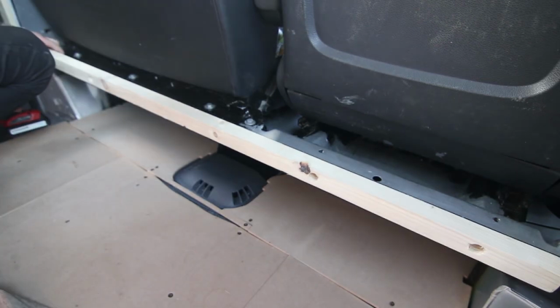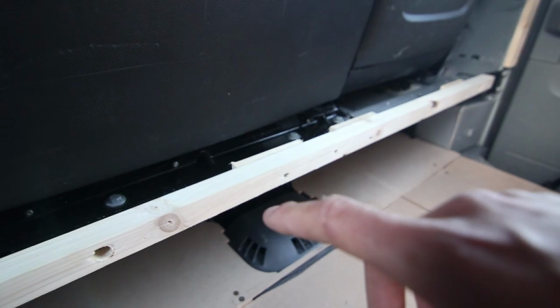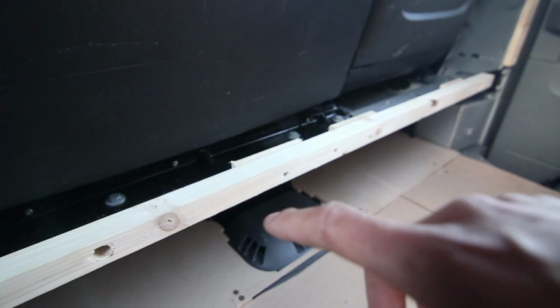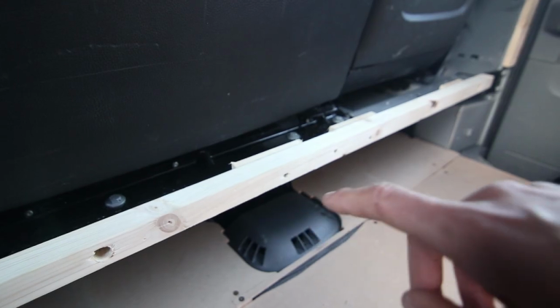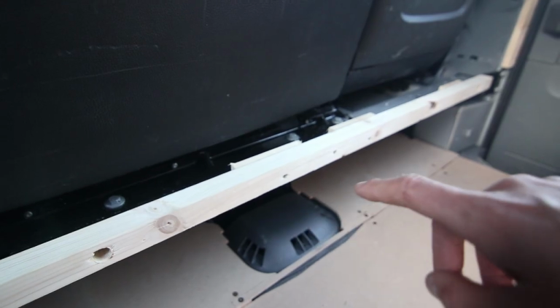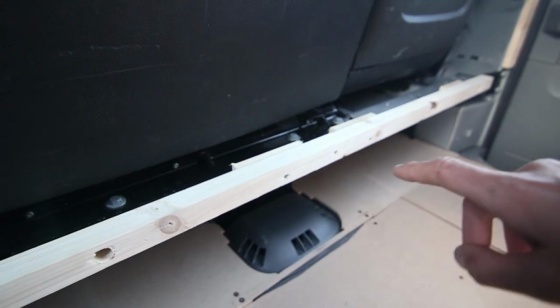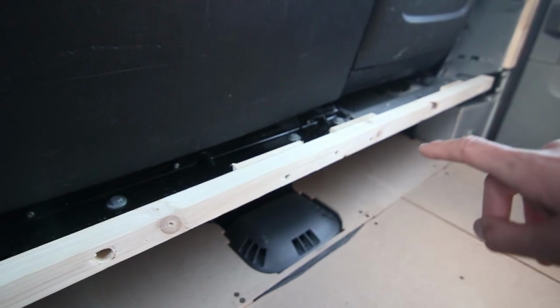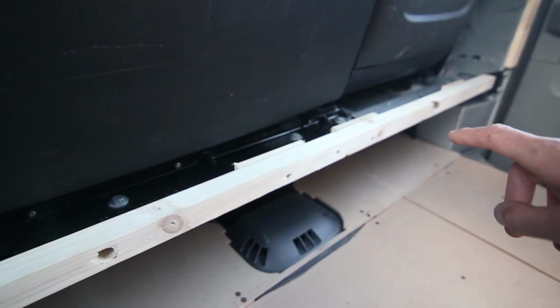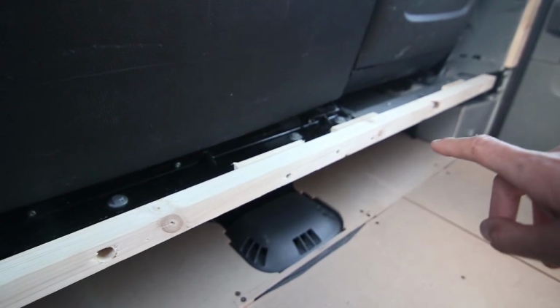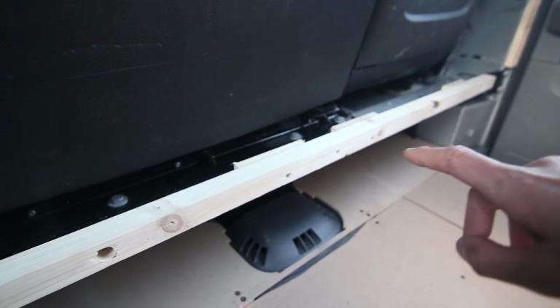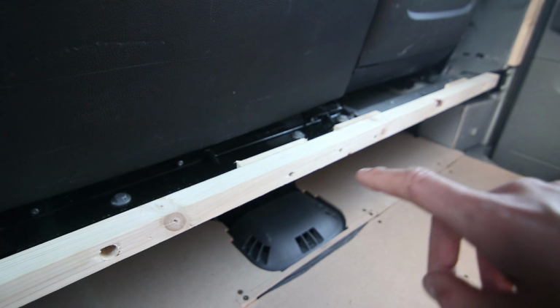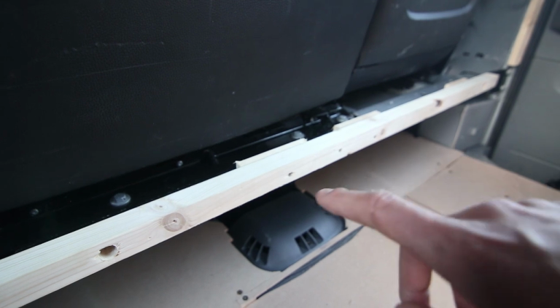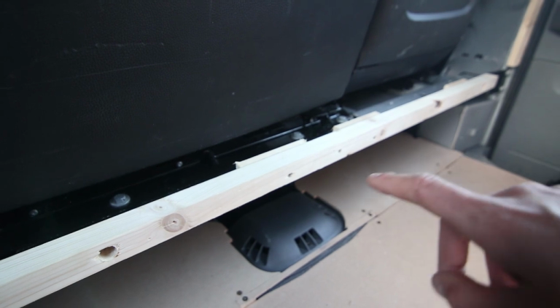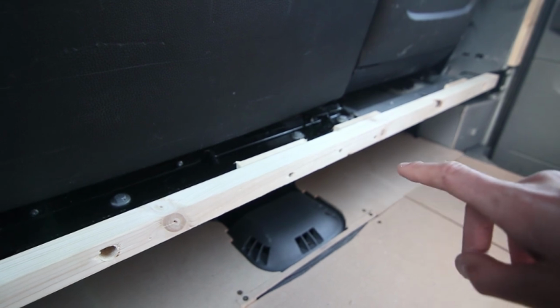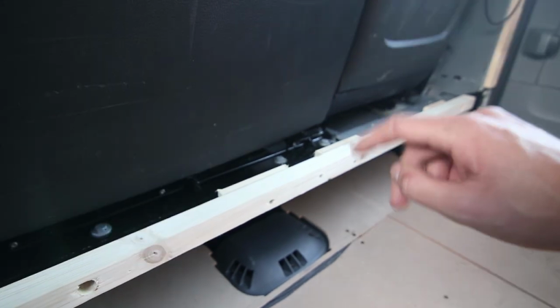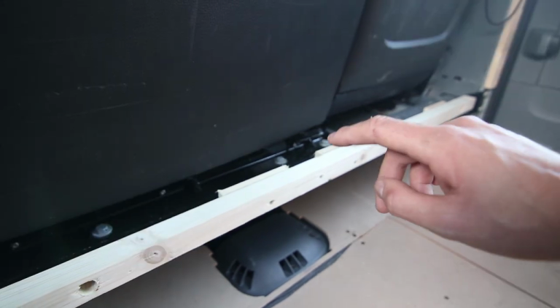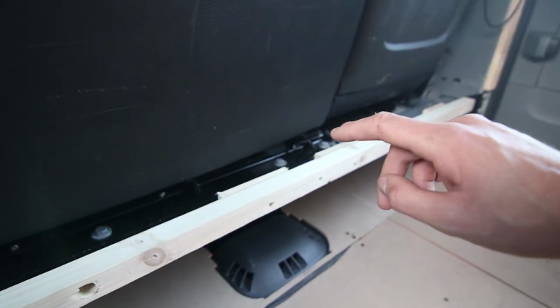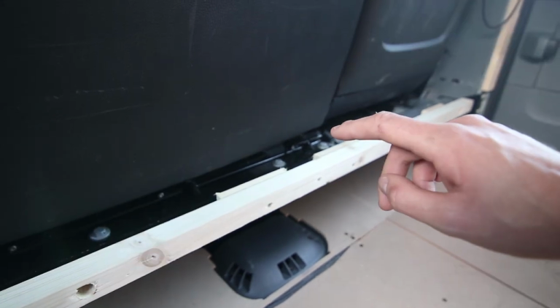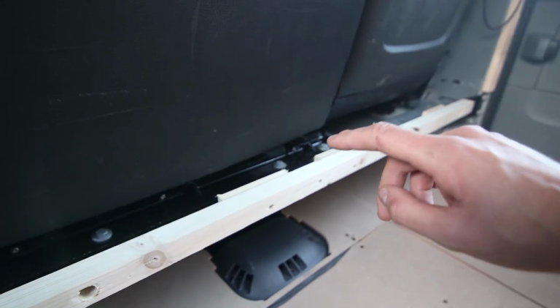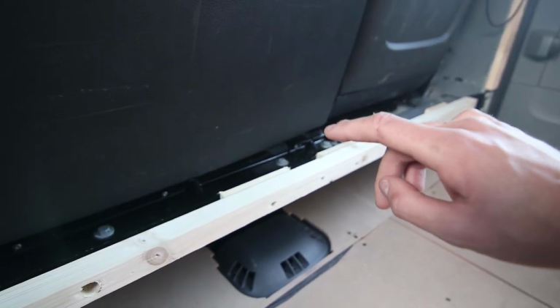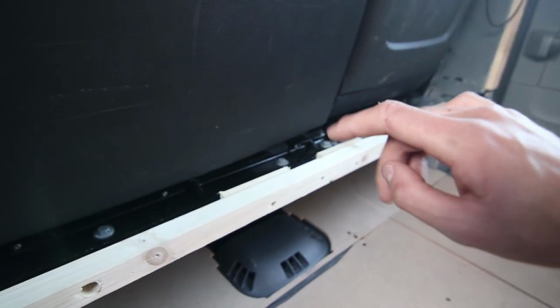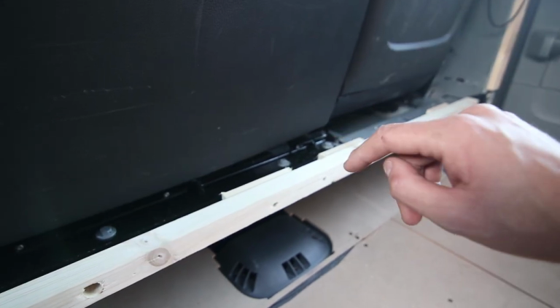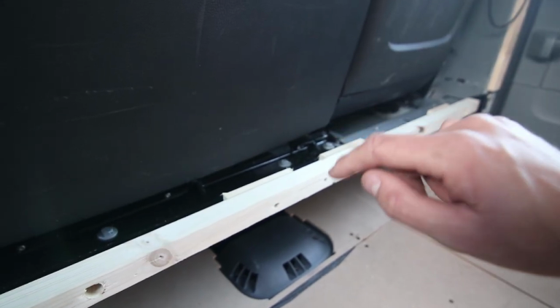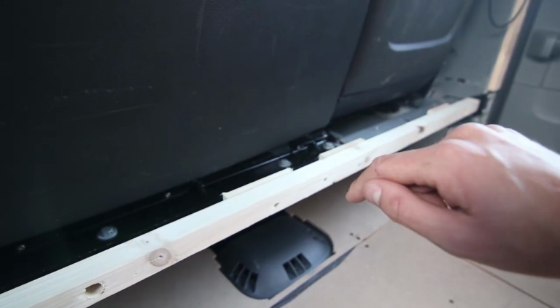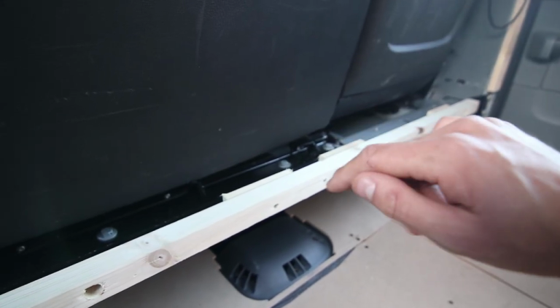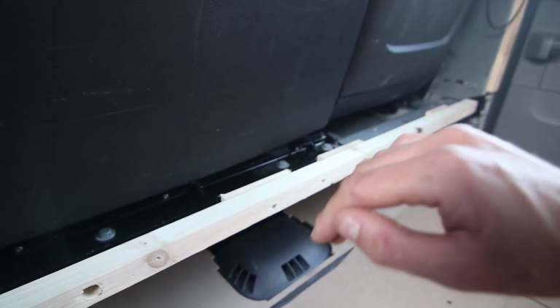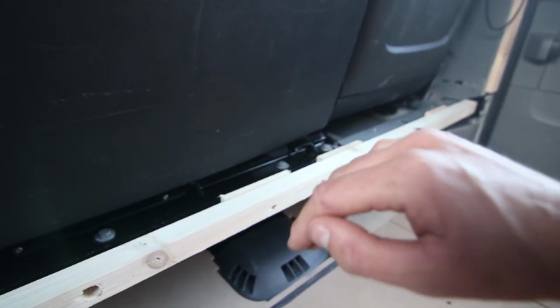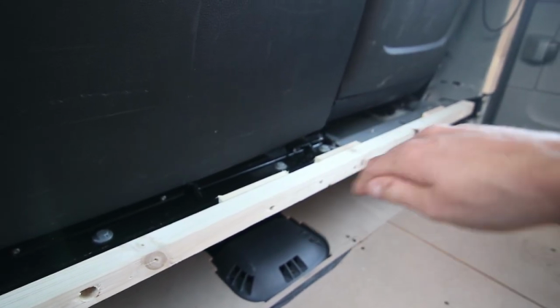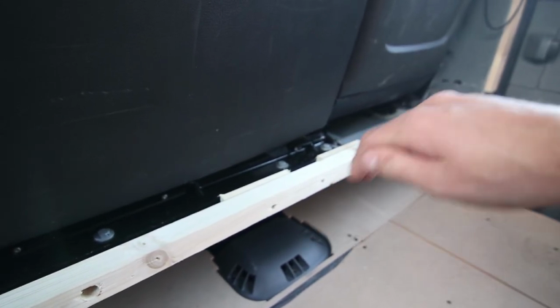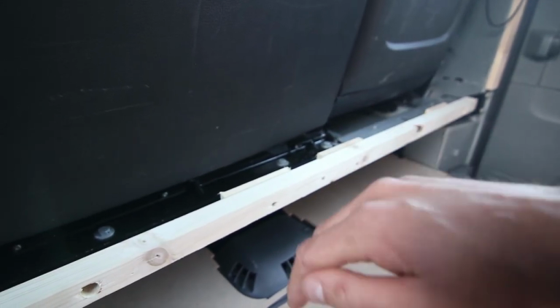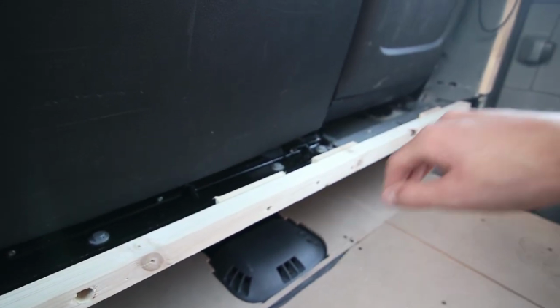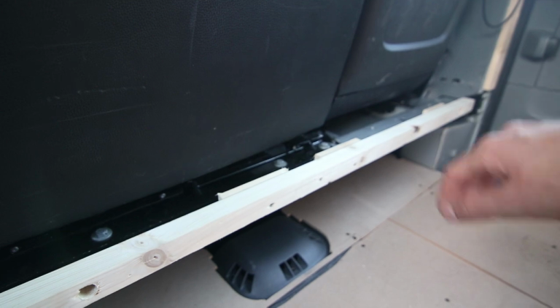I got all 4 bolts in and they aligned really well. The final step now is to measure and cut some MDF to go up against this.